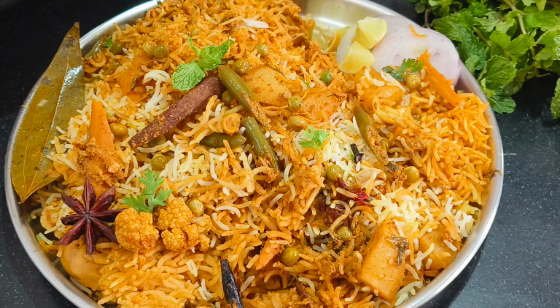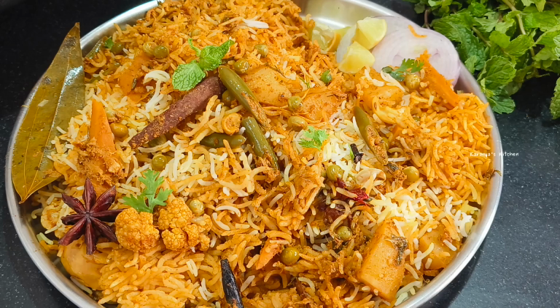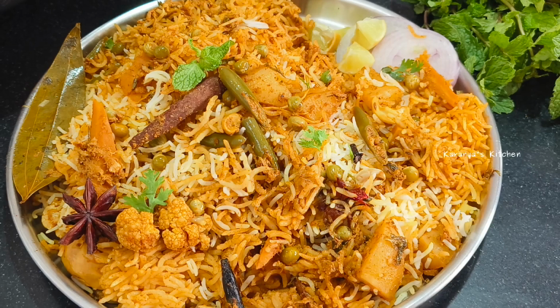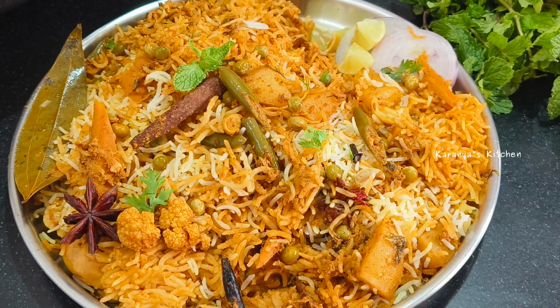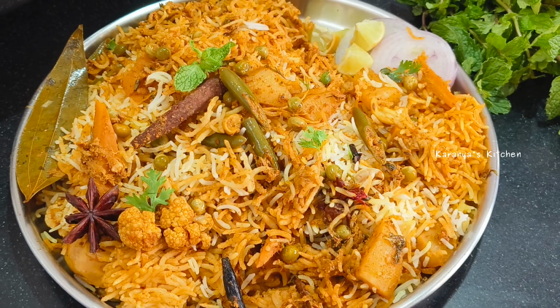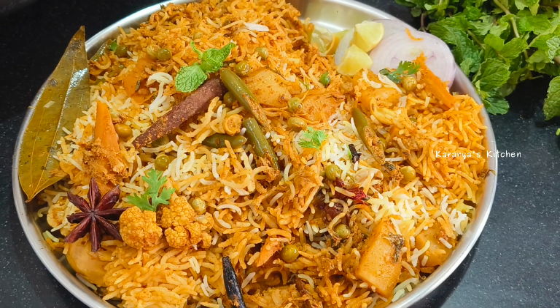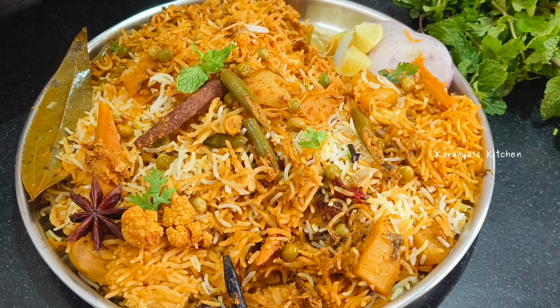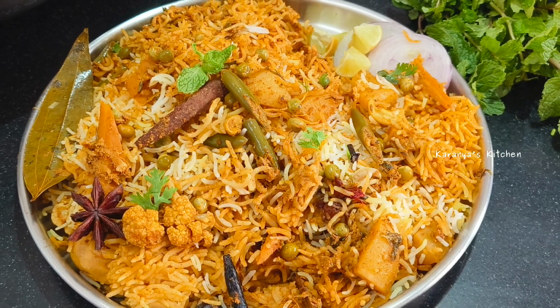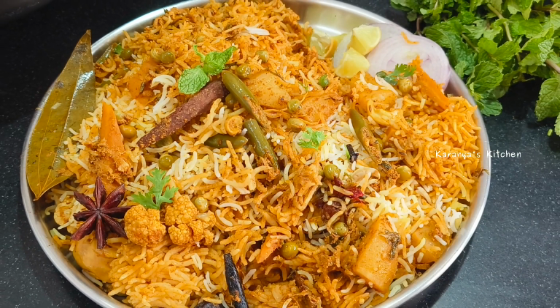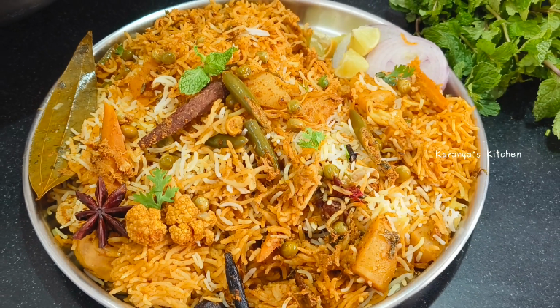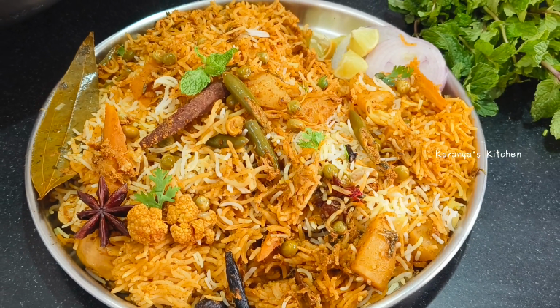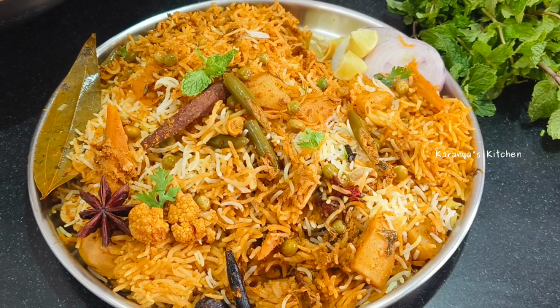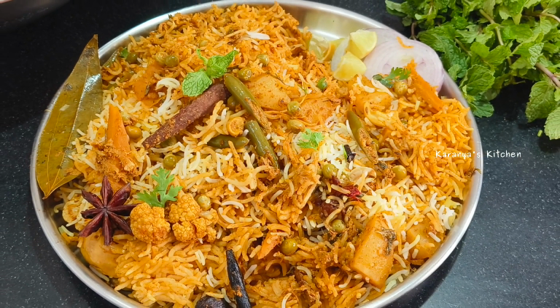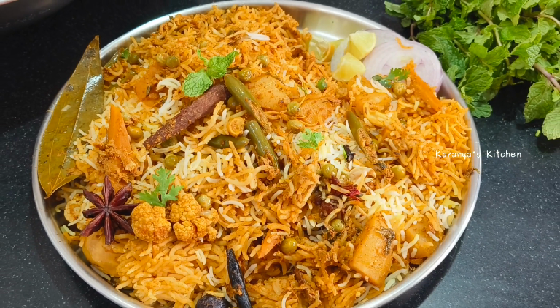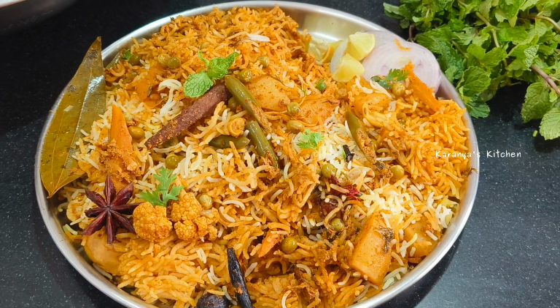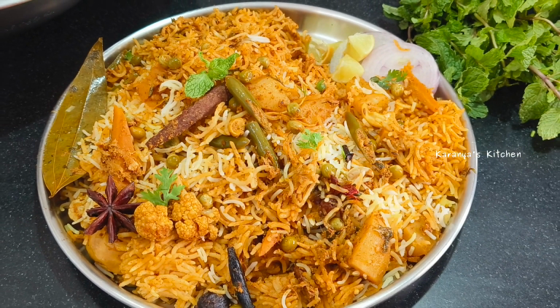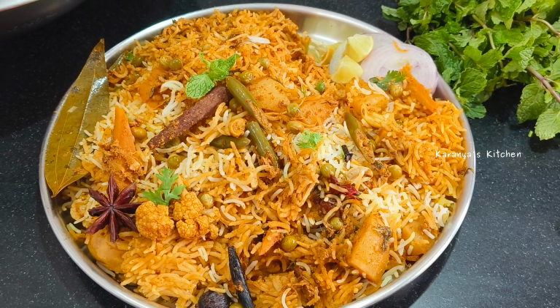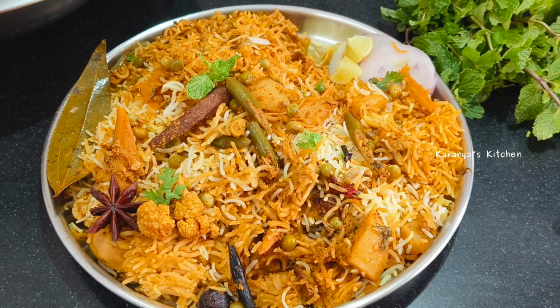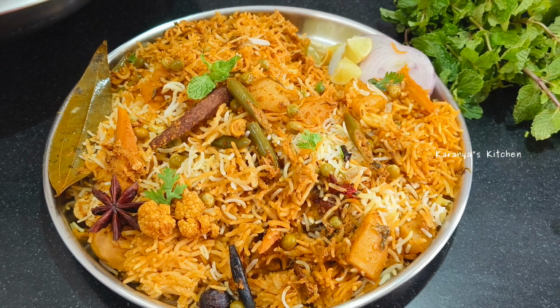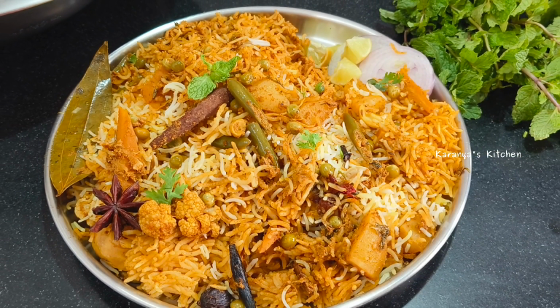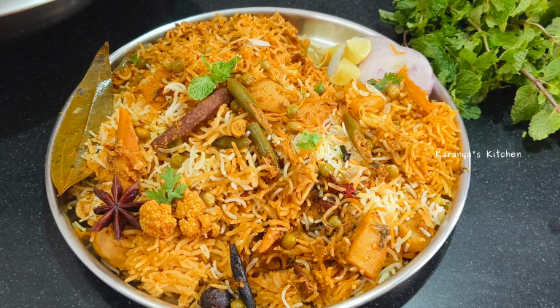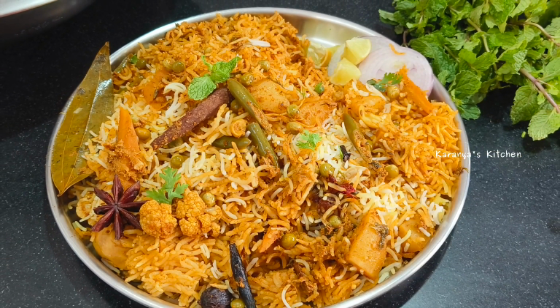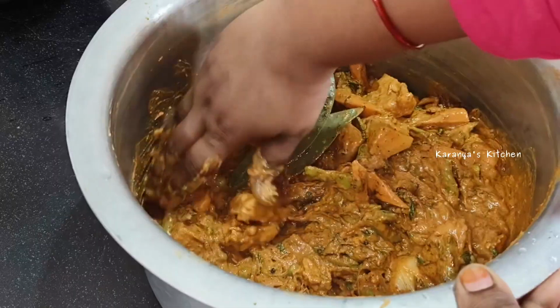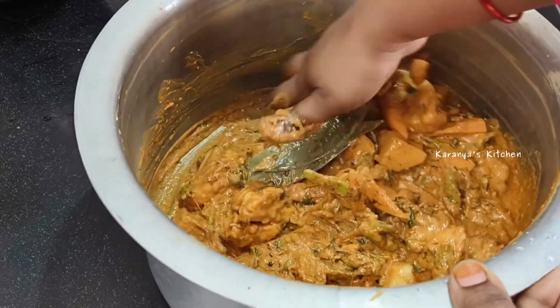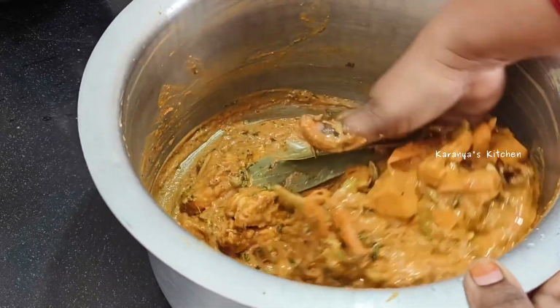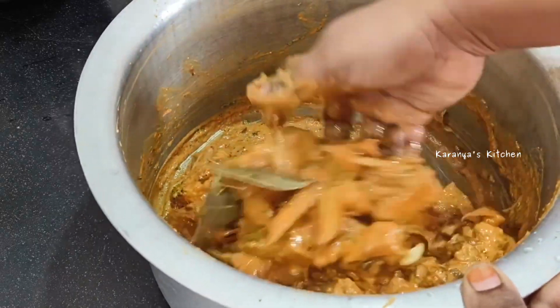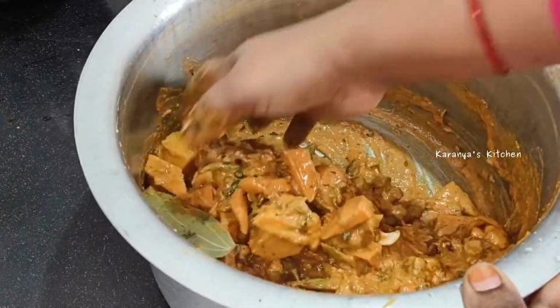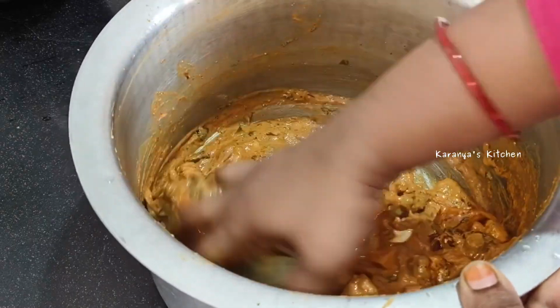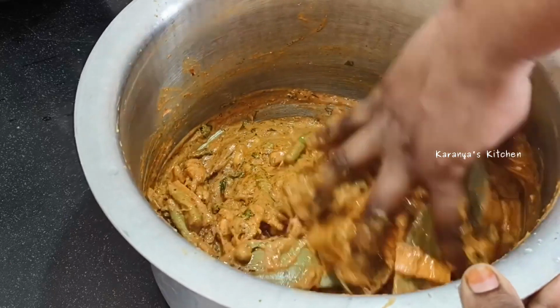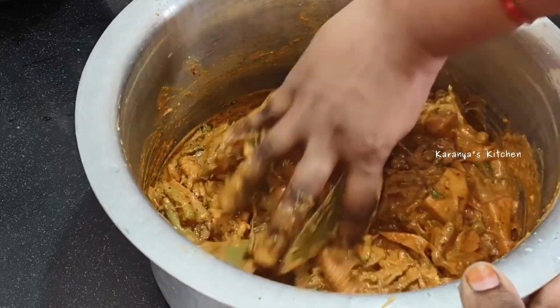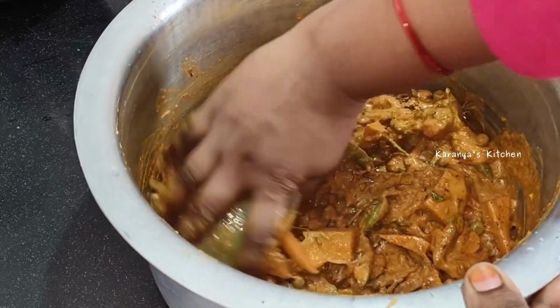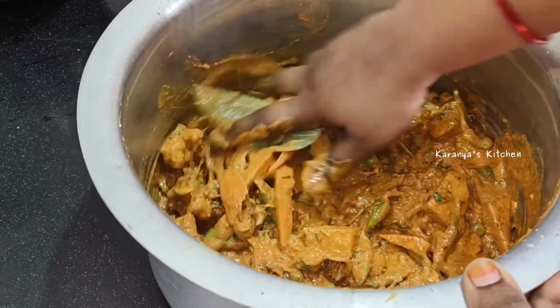Hi Friends, welcome to Karanyaz Kitchen. In this video, I am going to make a Veg Biryani.